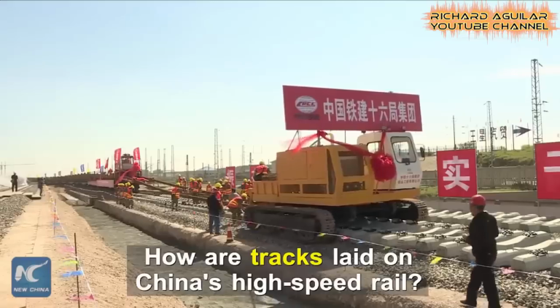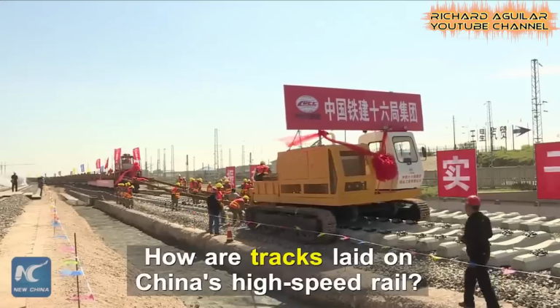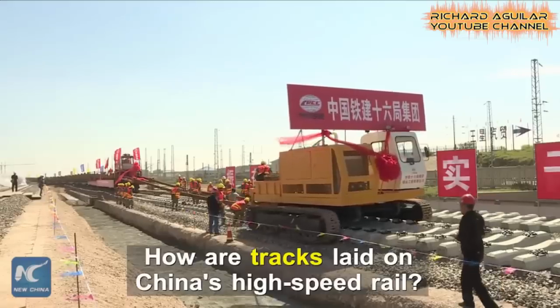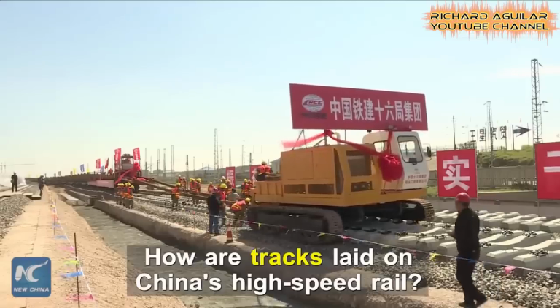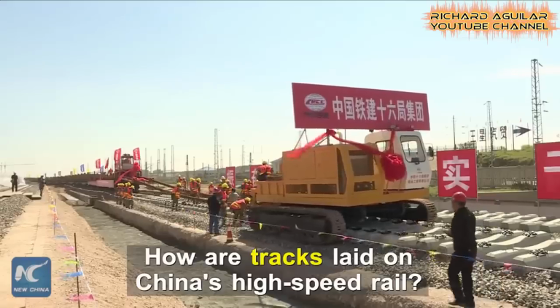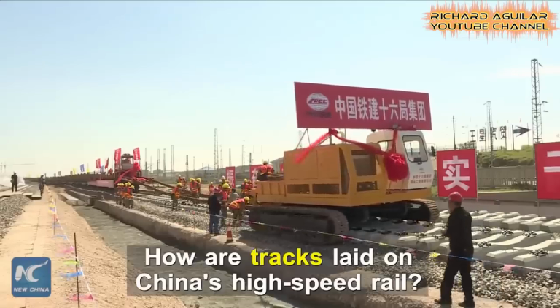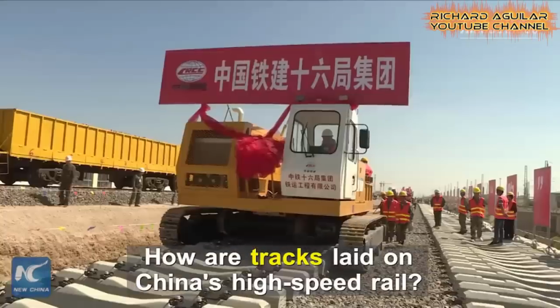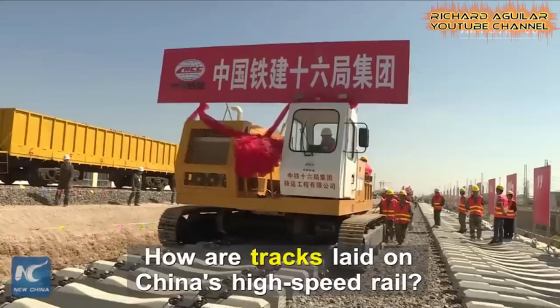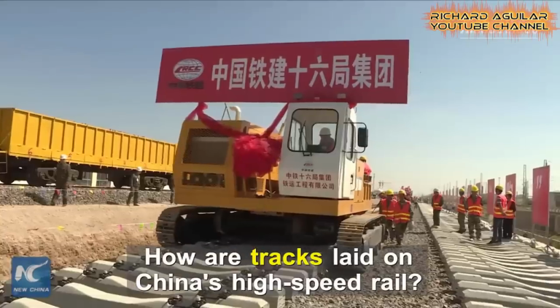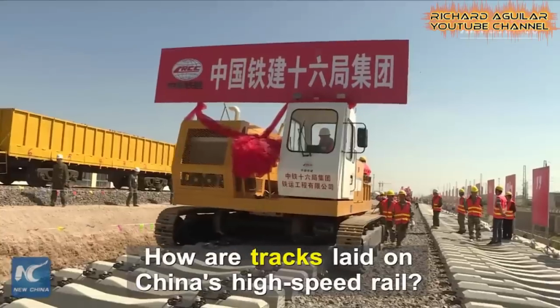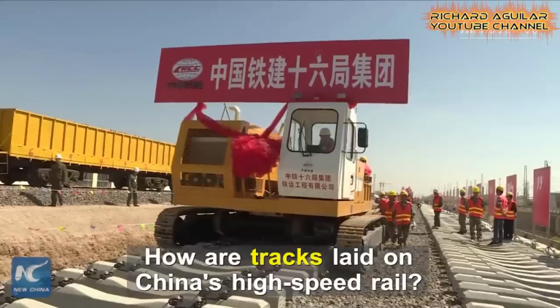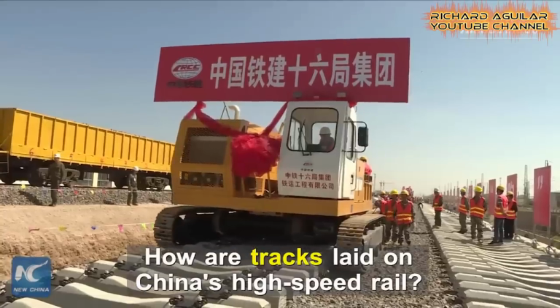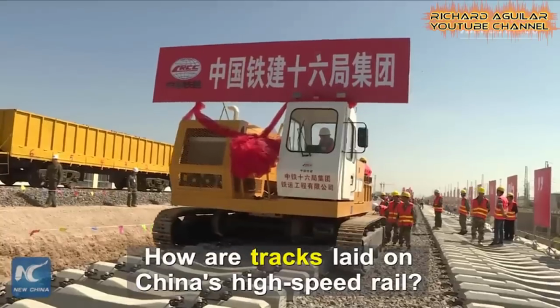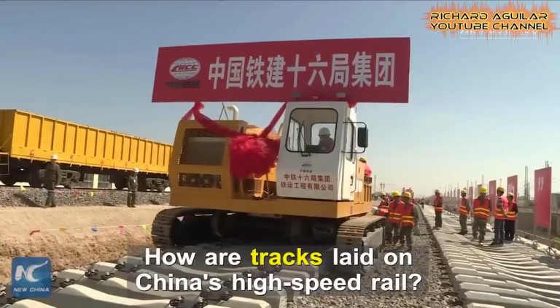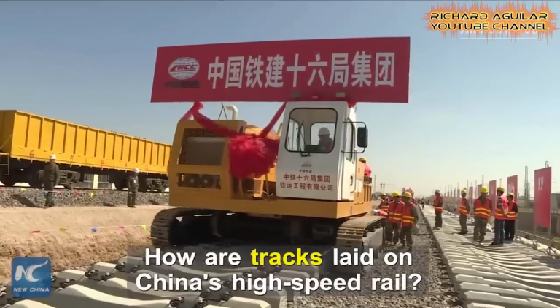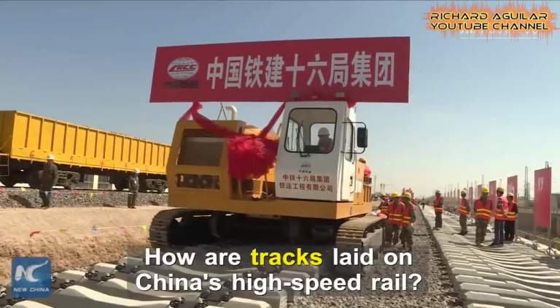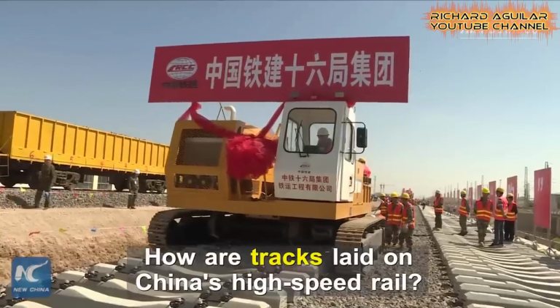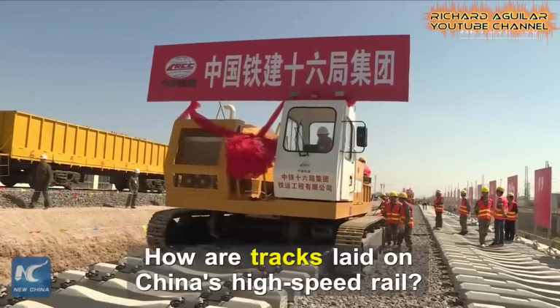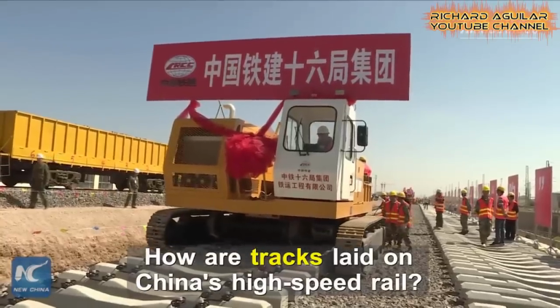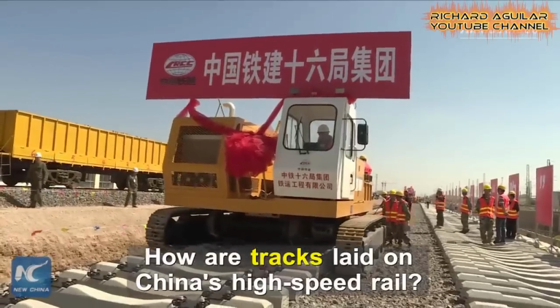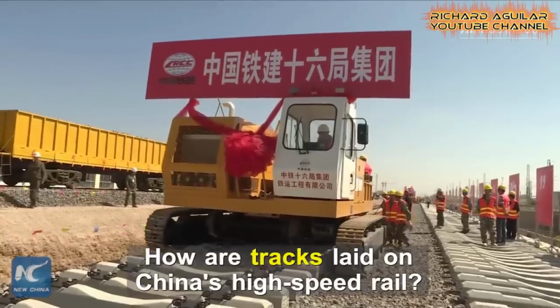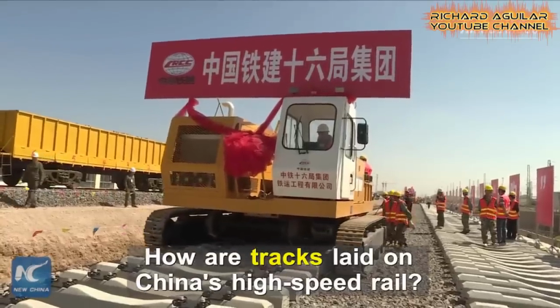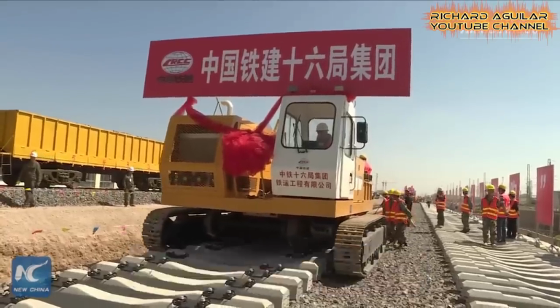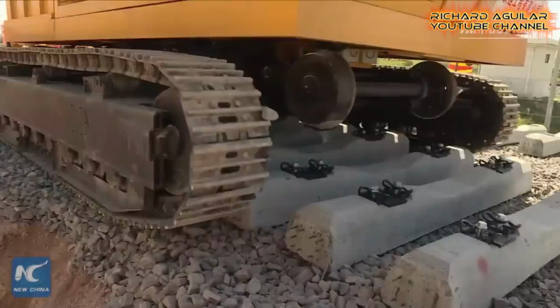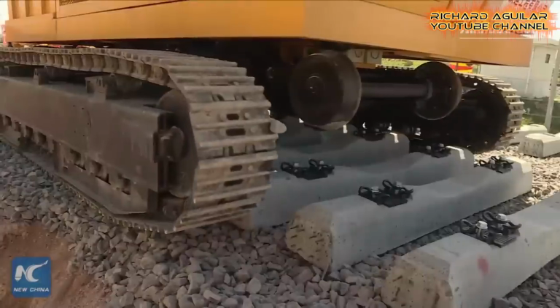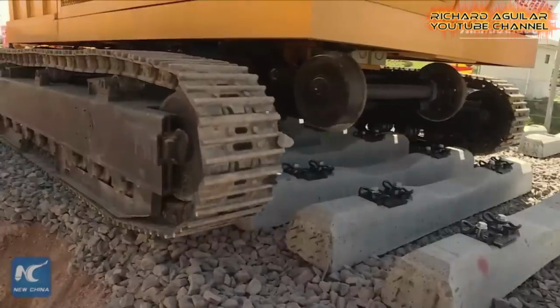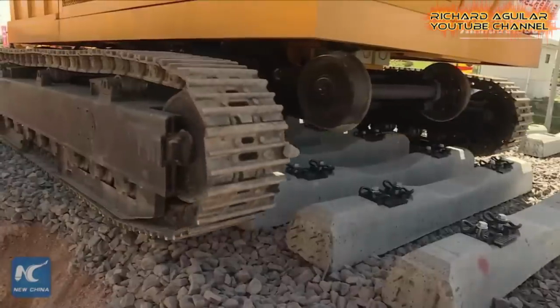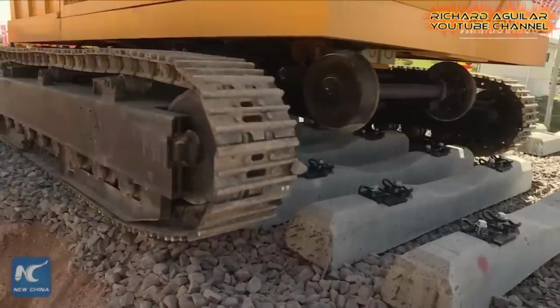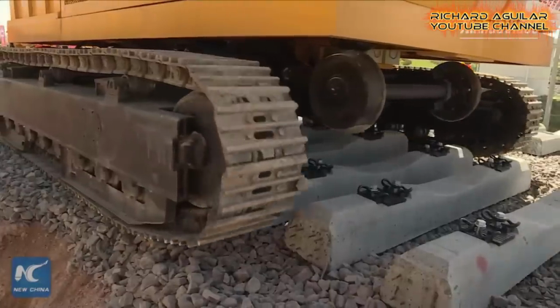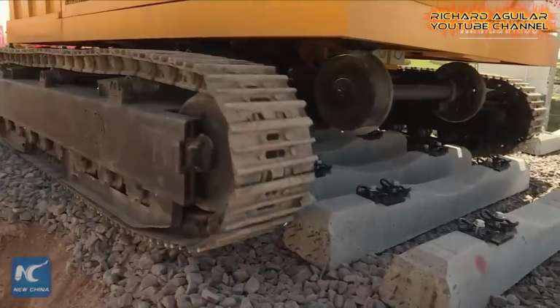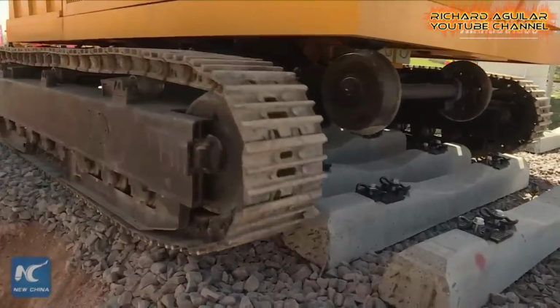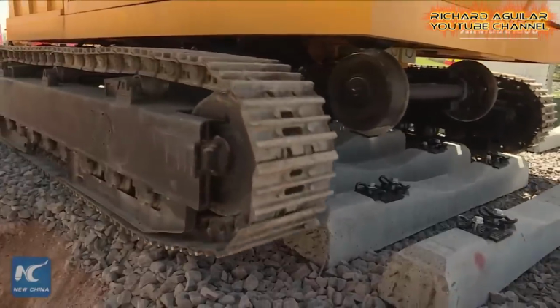And here is another closer view of how China's high-speed railway is built and rail tracks are laid.